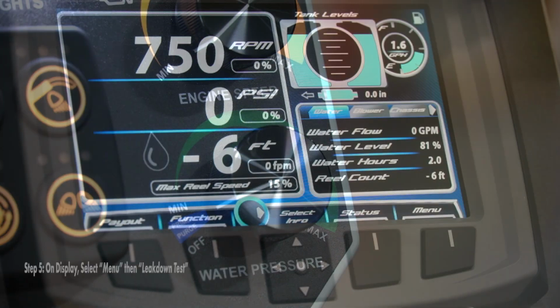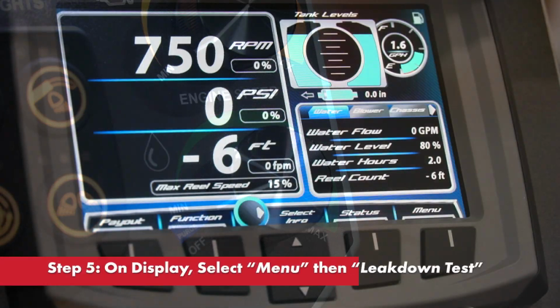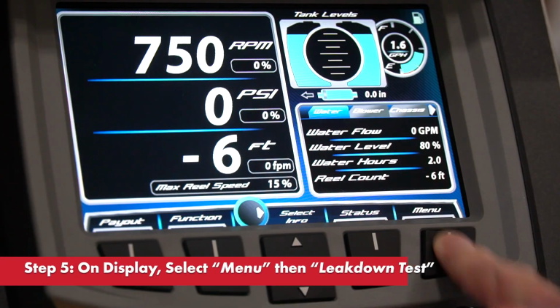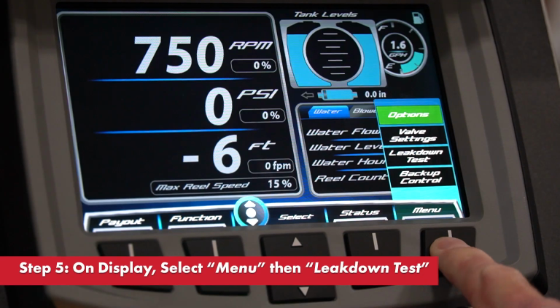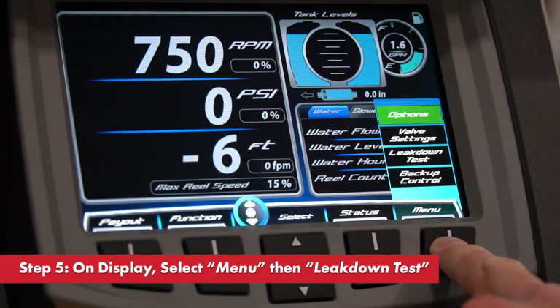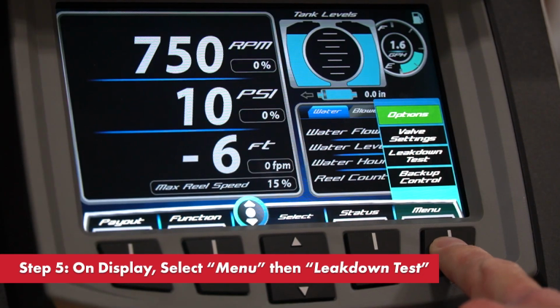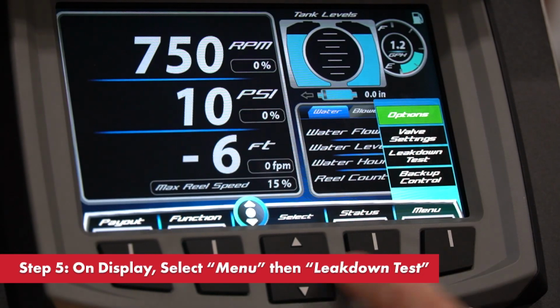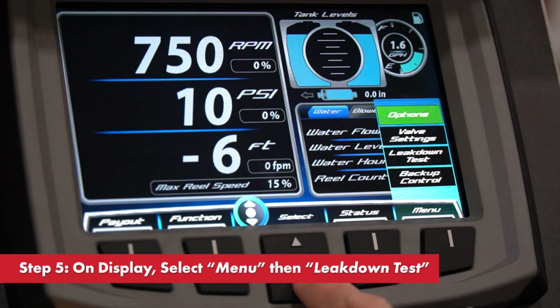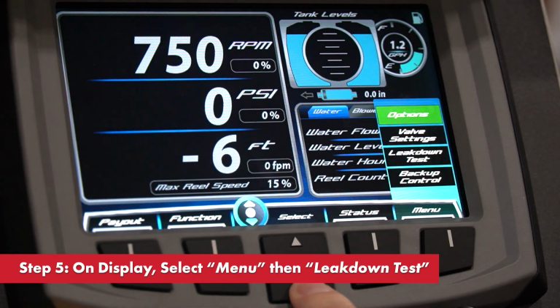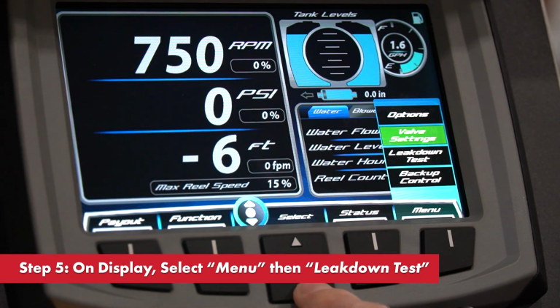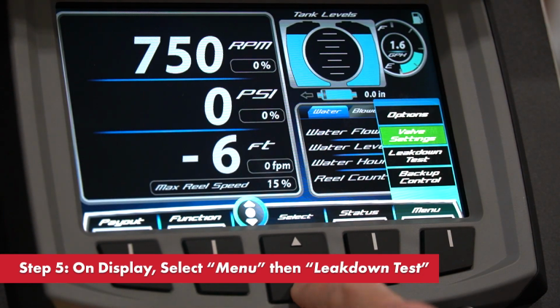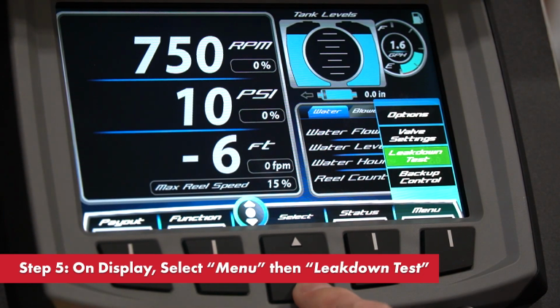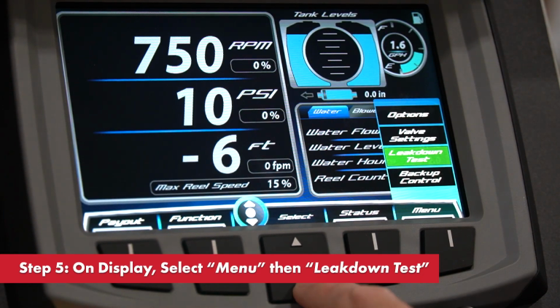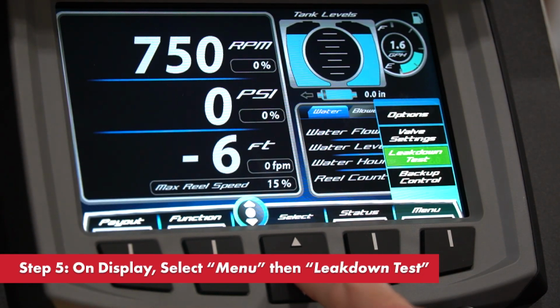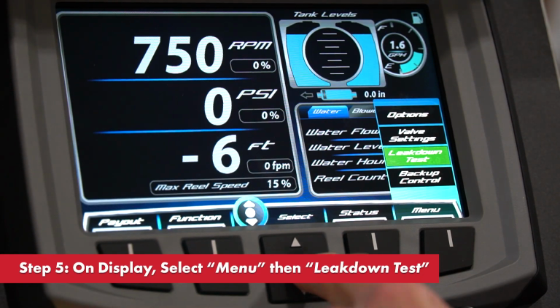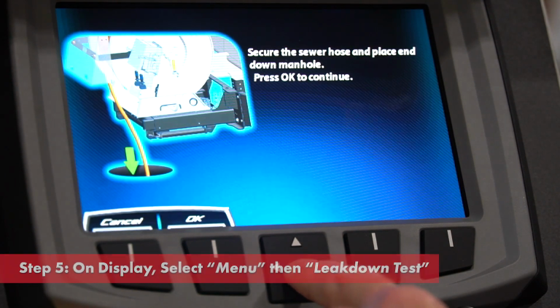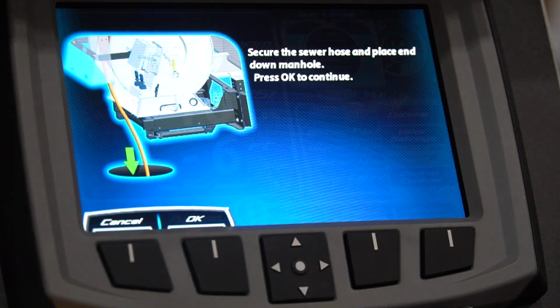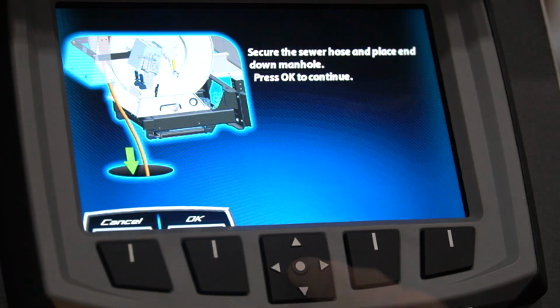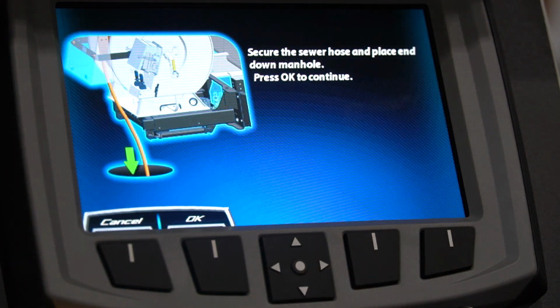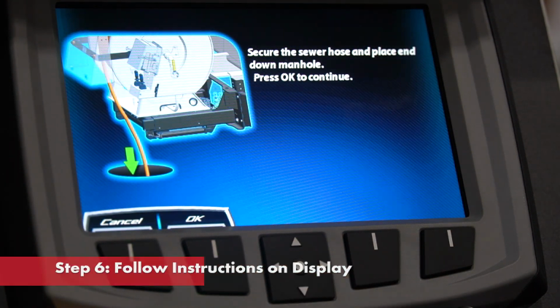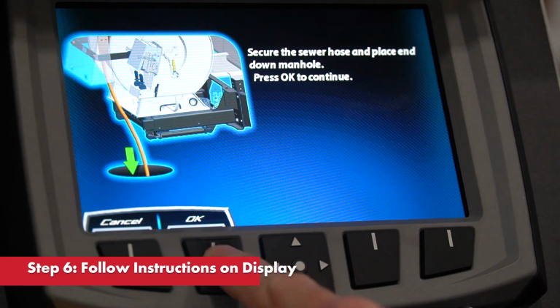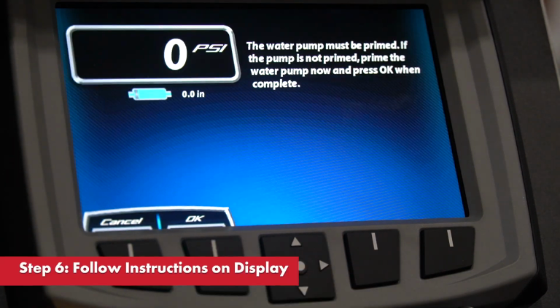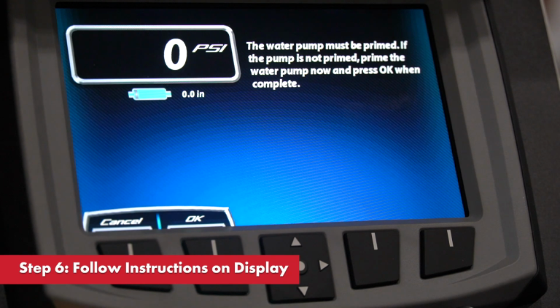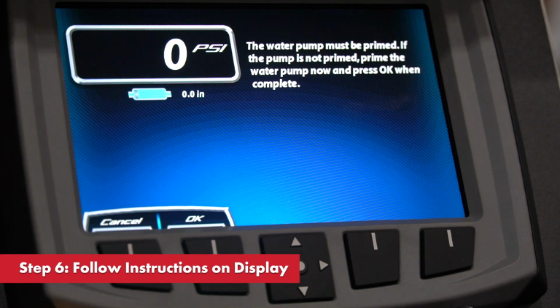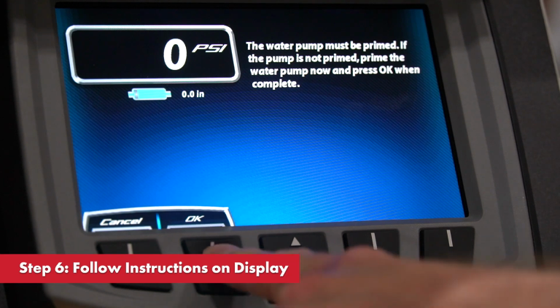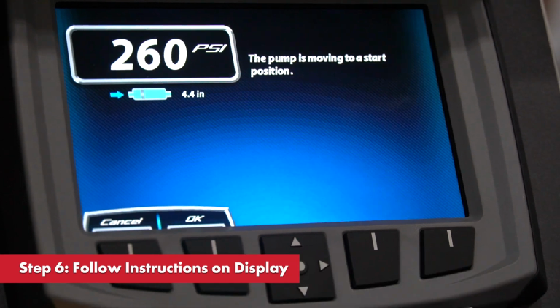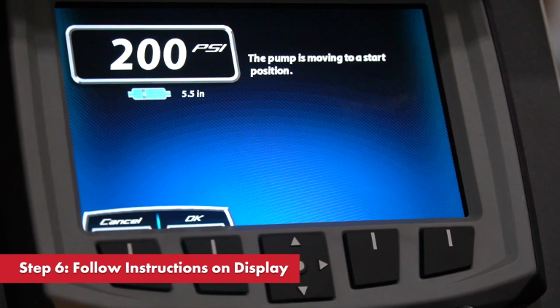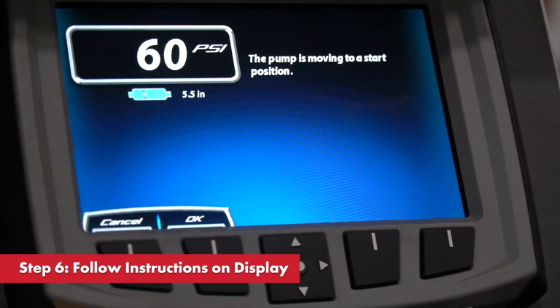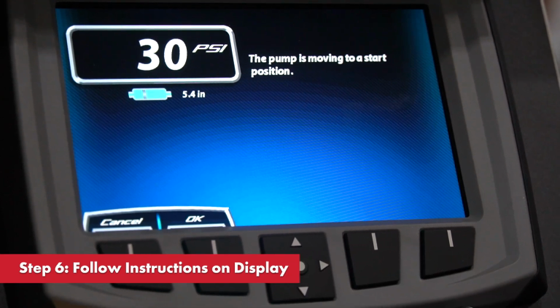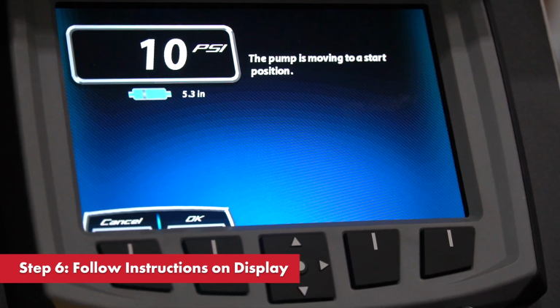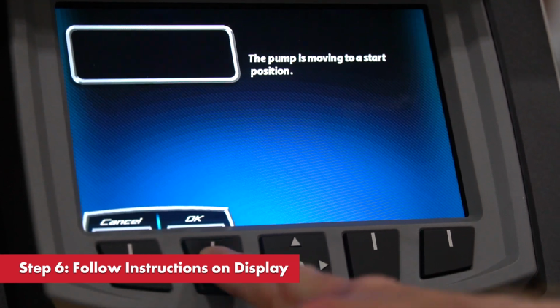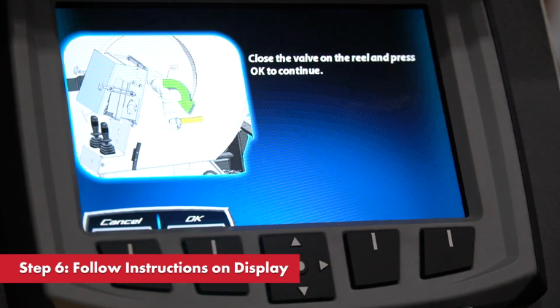Hit menu on the front display. Select leak down test. Follow all of the on-screen instructions.